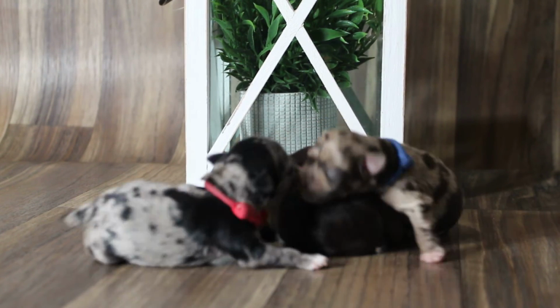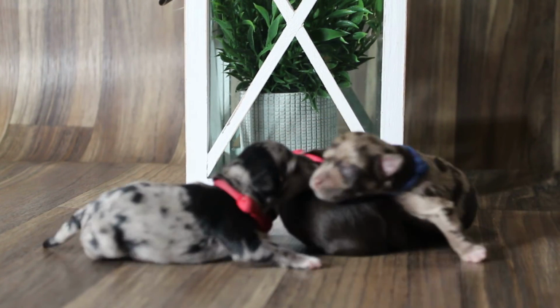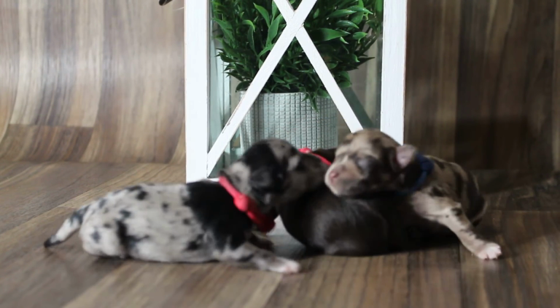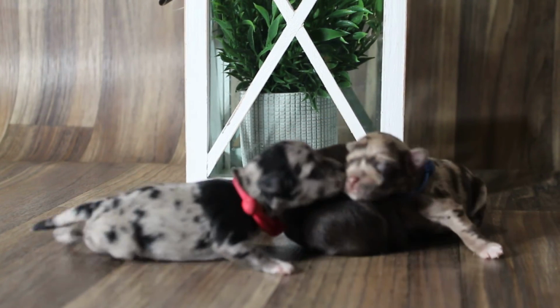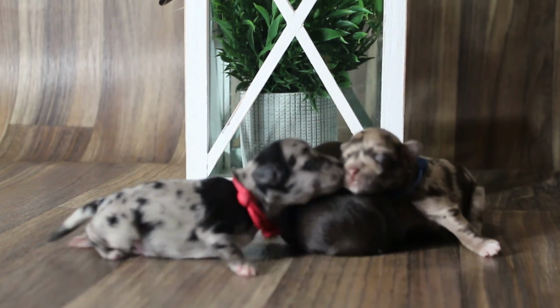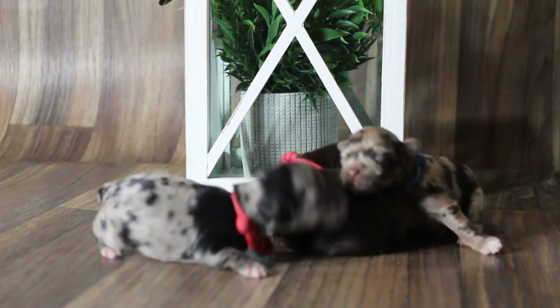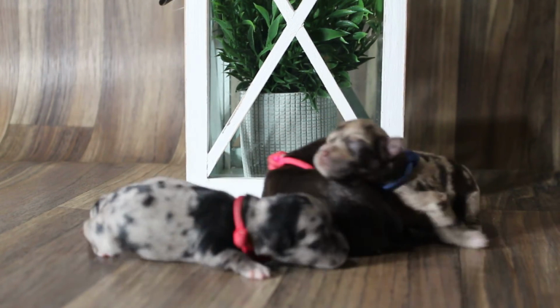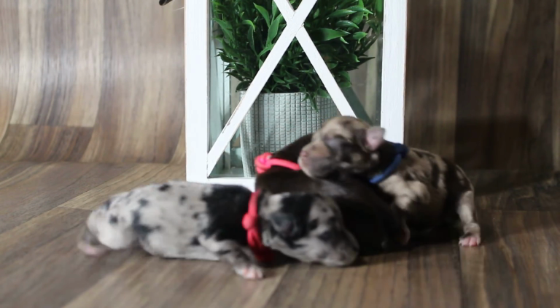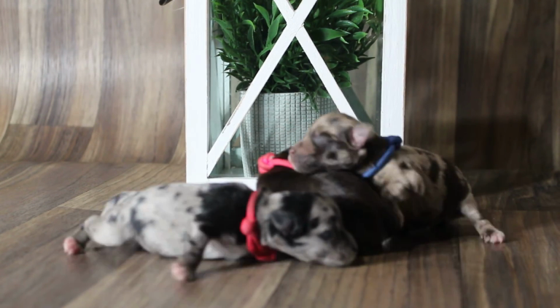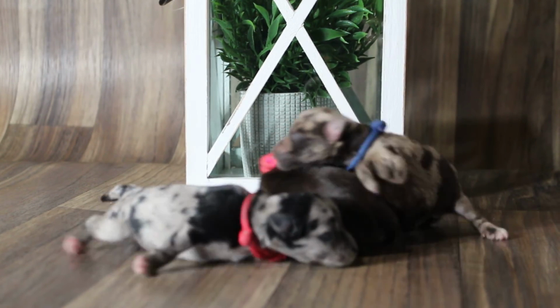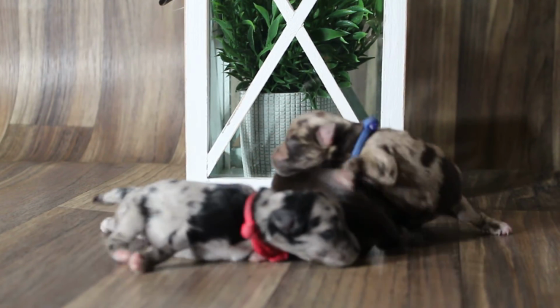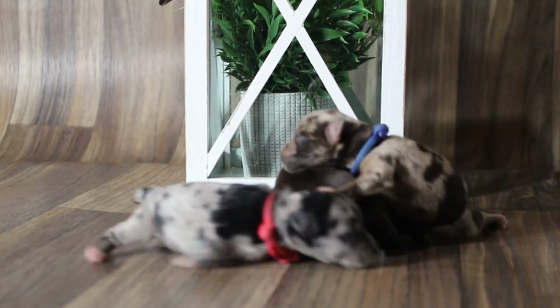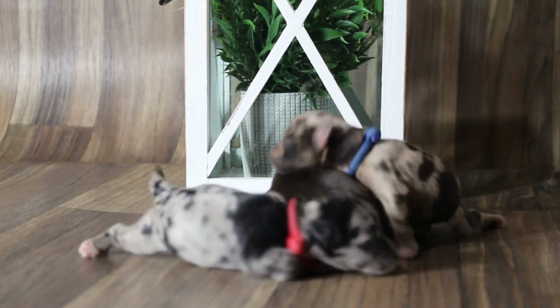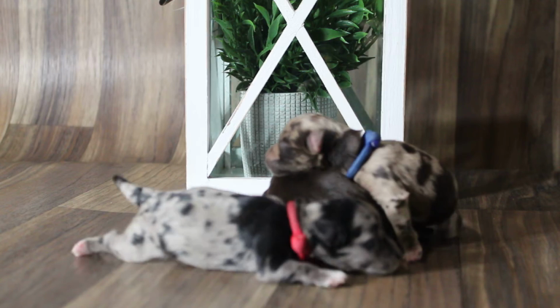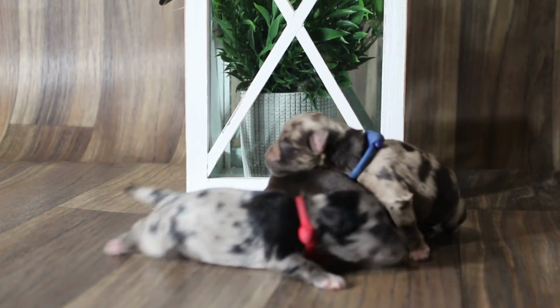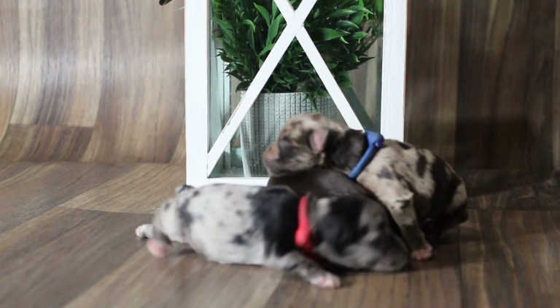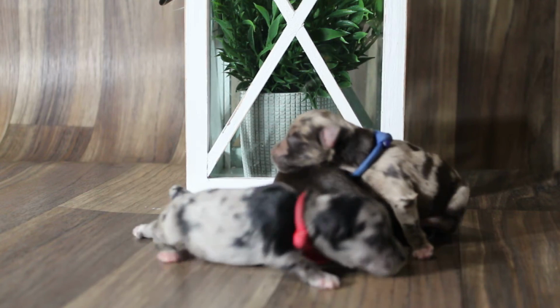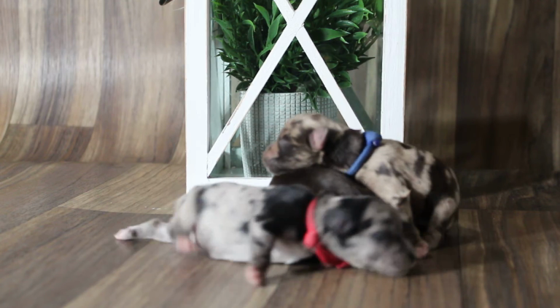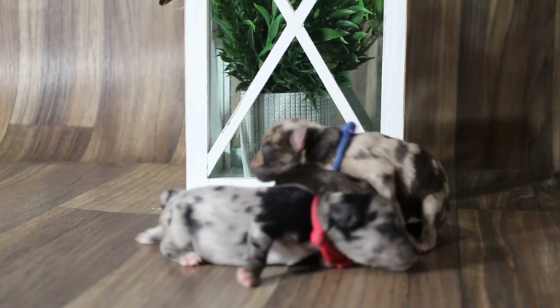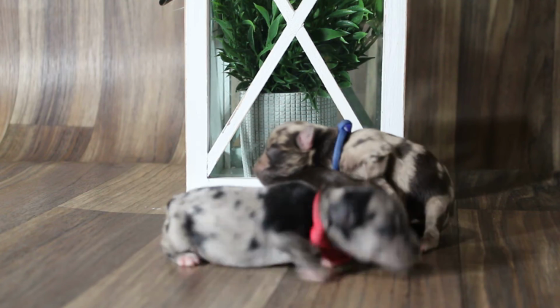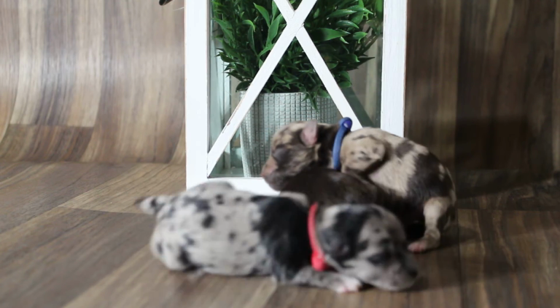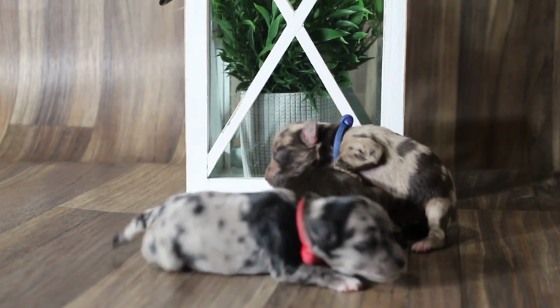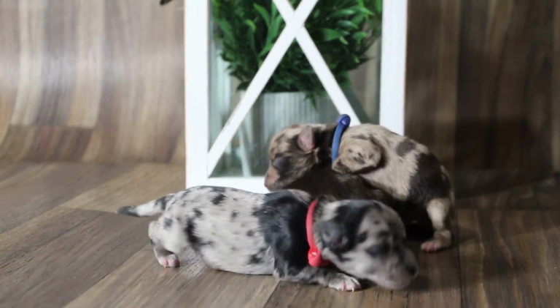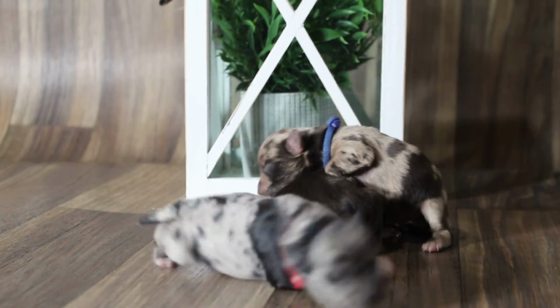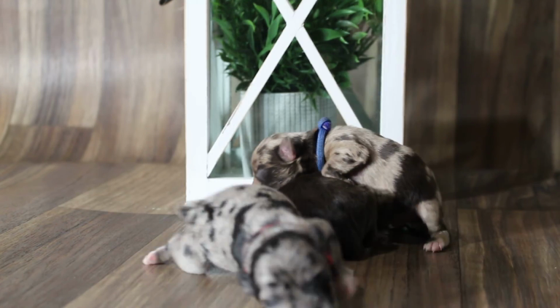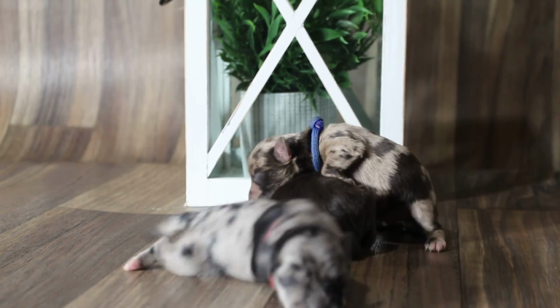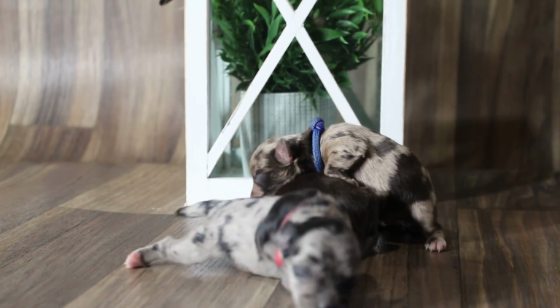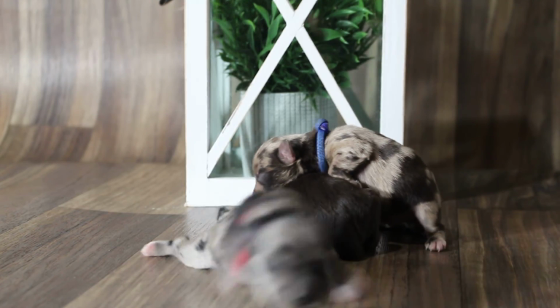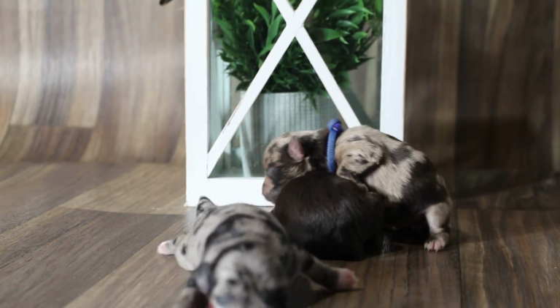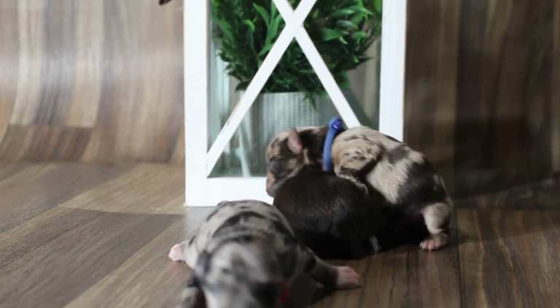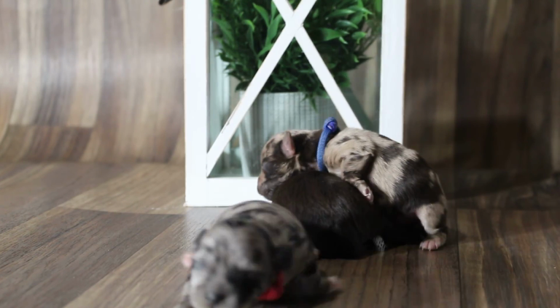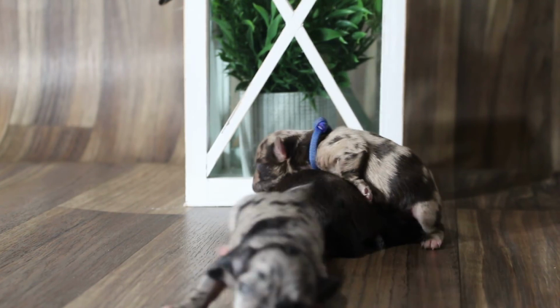Well, there they are — Daisy's litter at birth. One of them. Two.